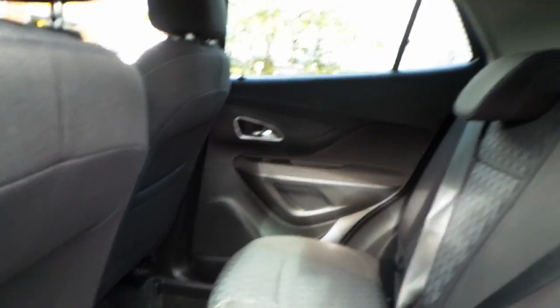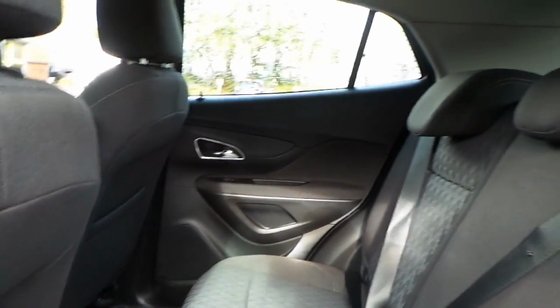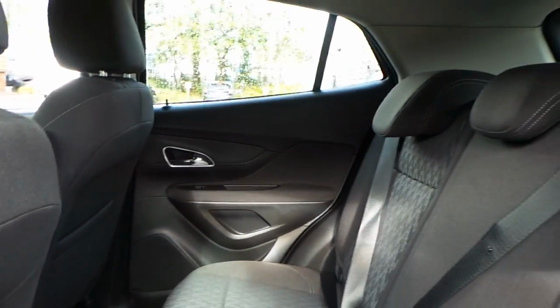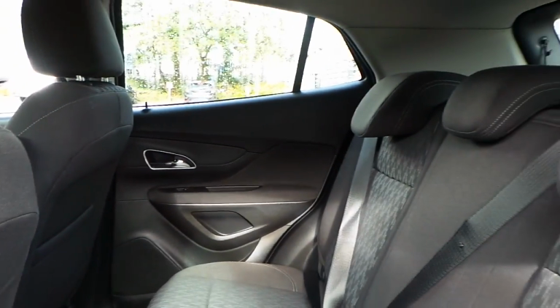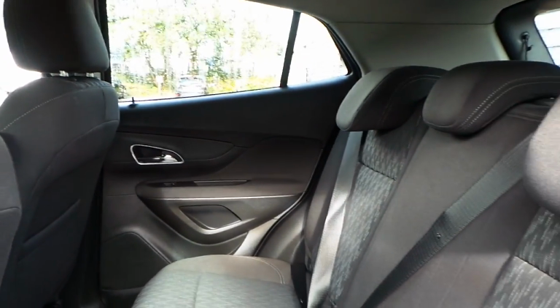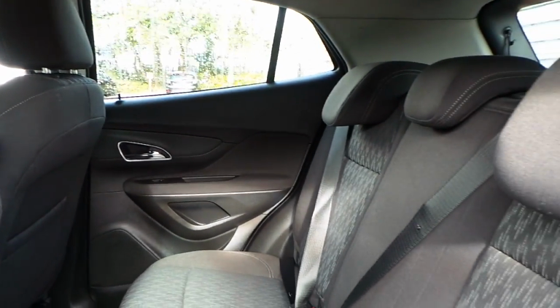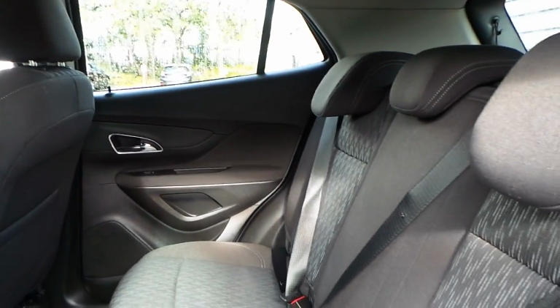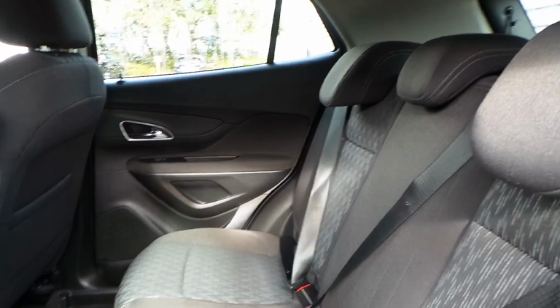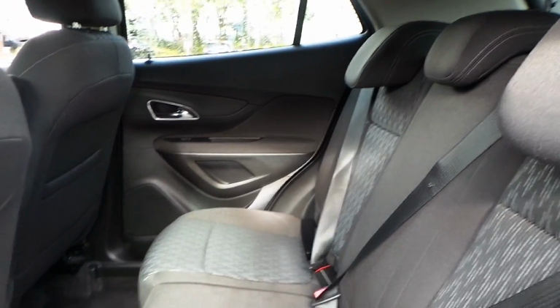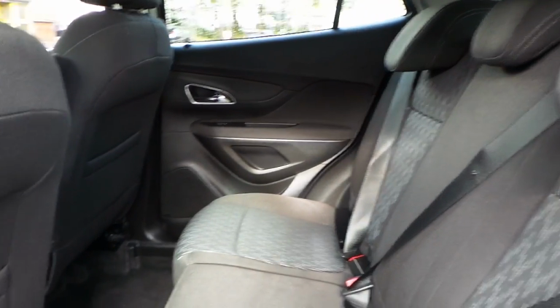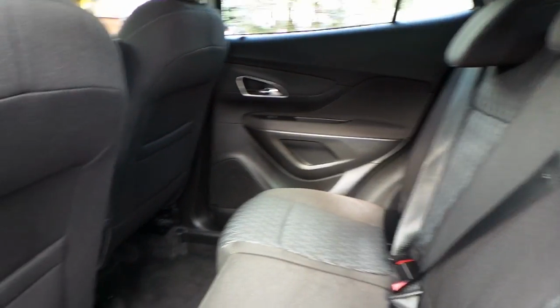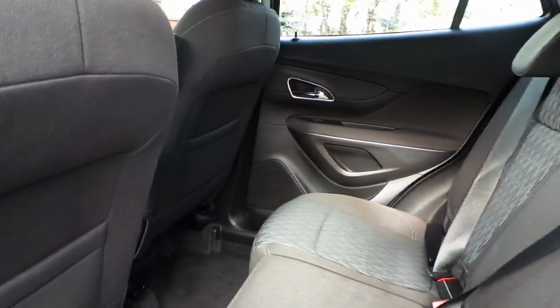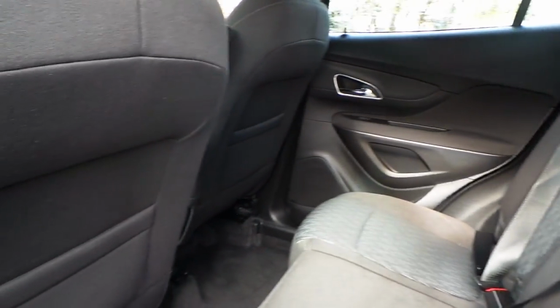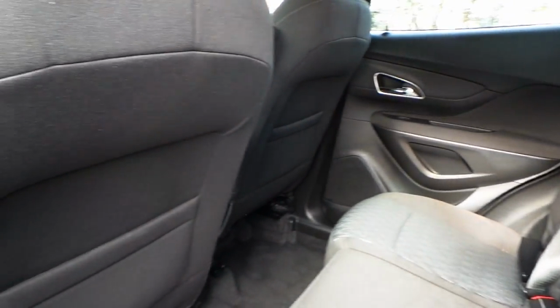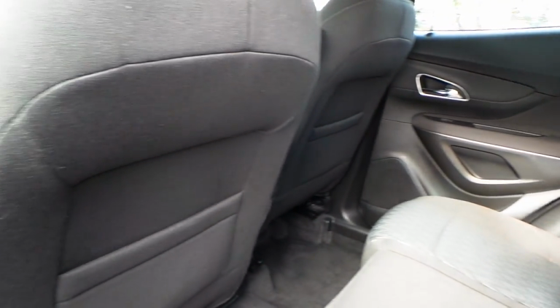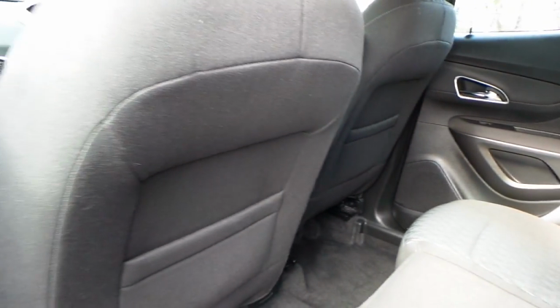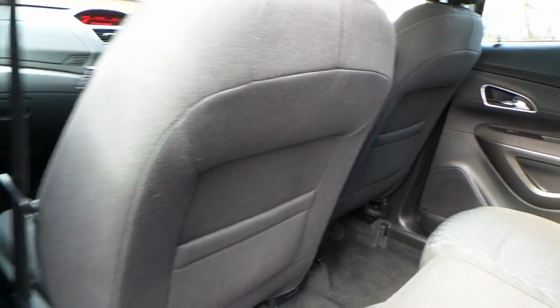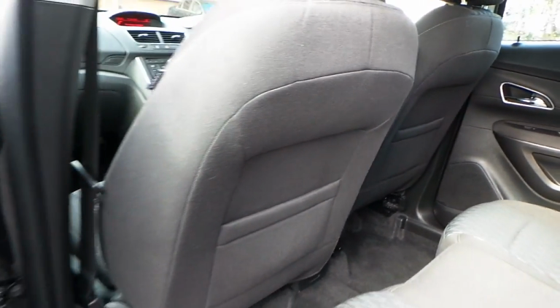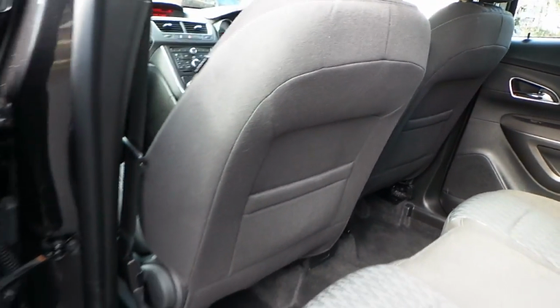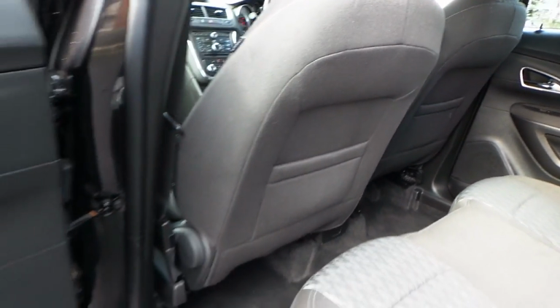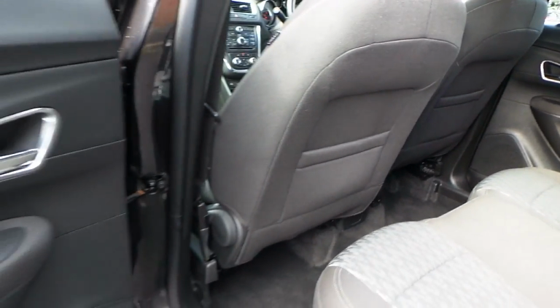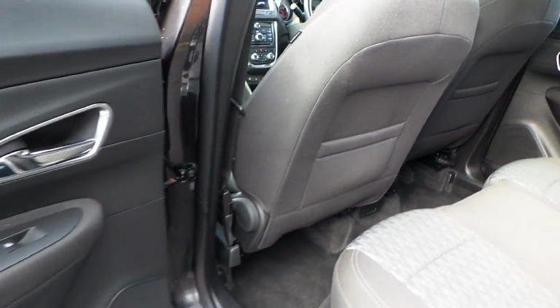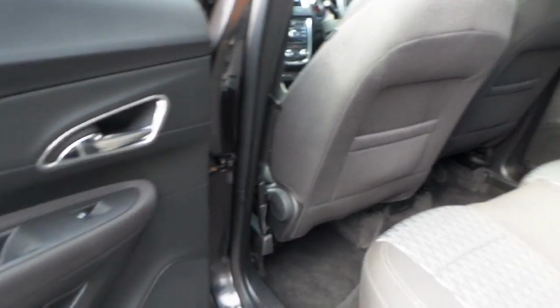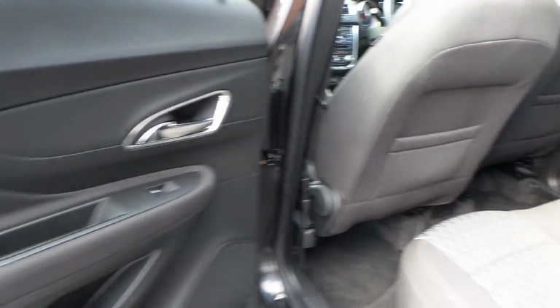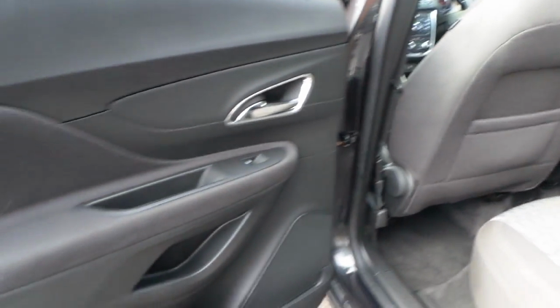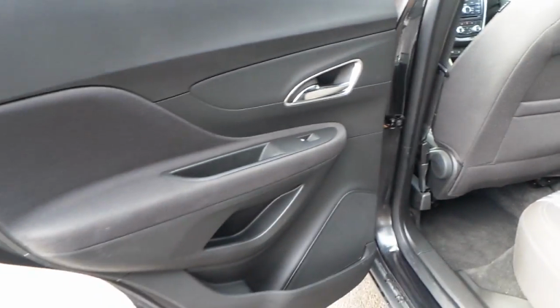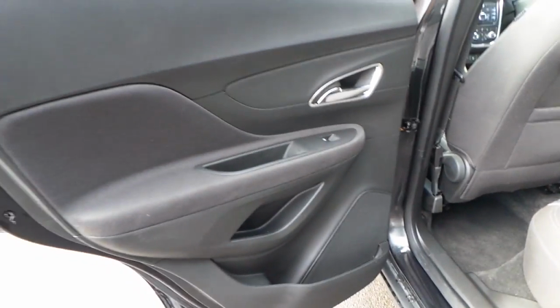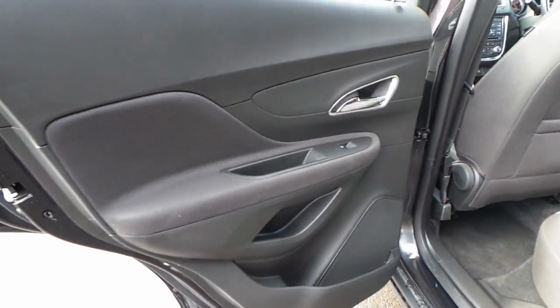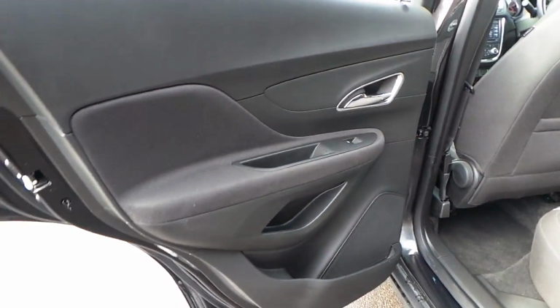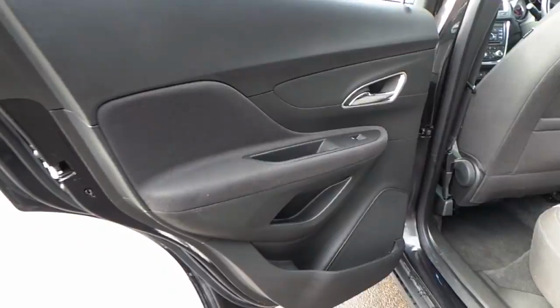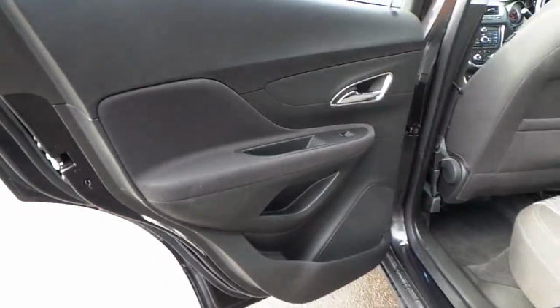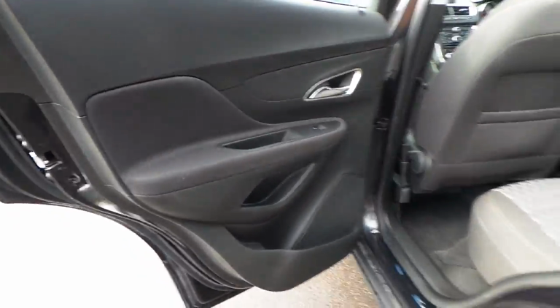Seating for five, with nice fixed seating points as well as storage behind the seats, and electric rear windows.